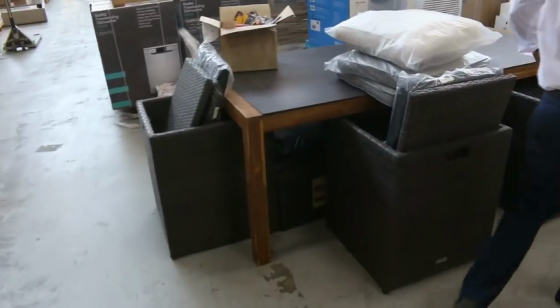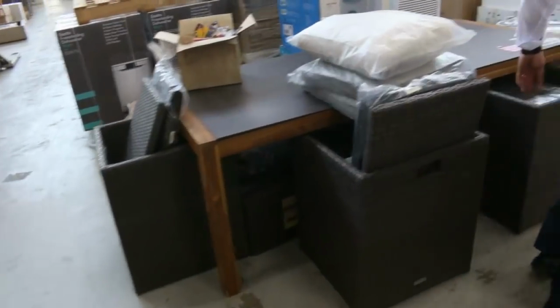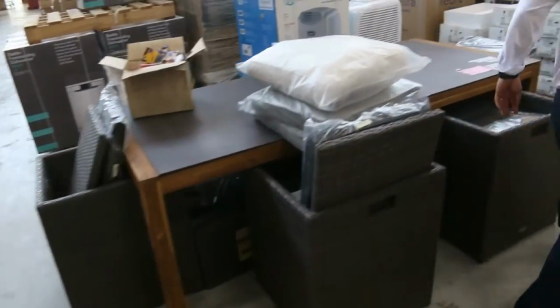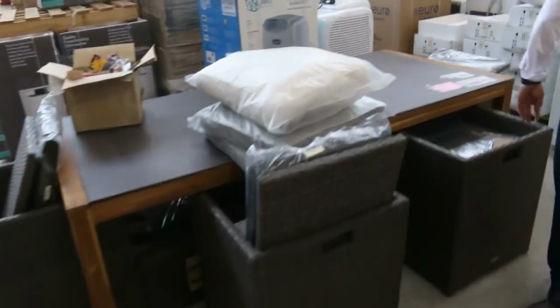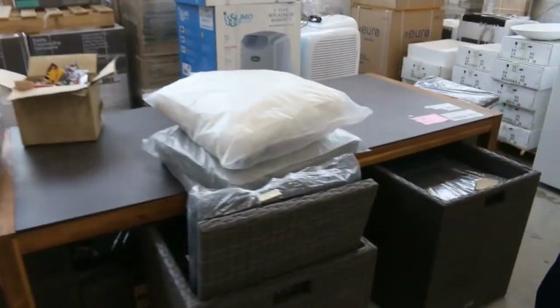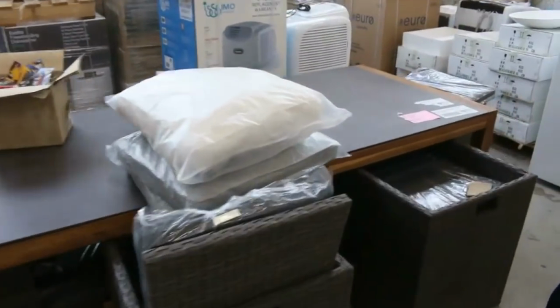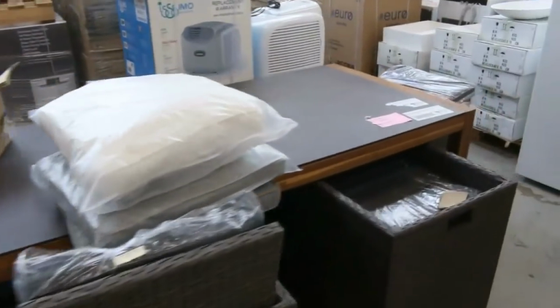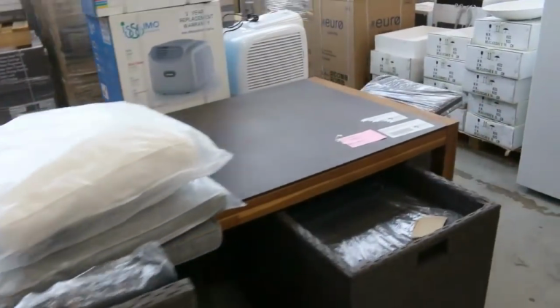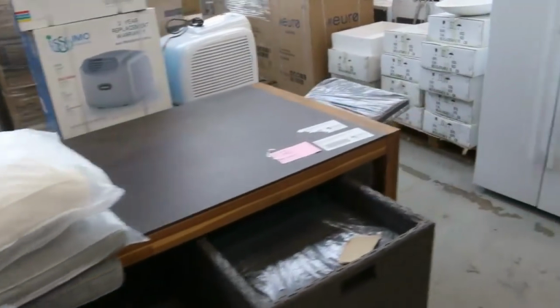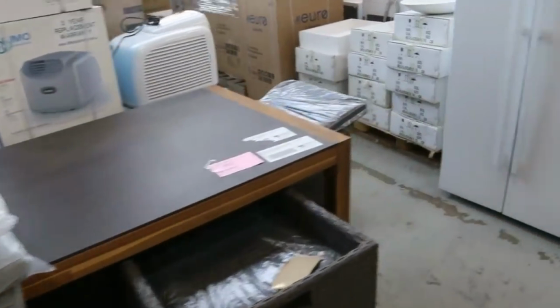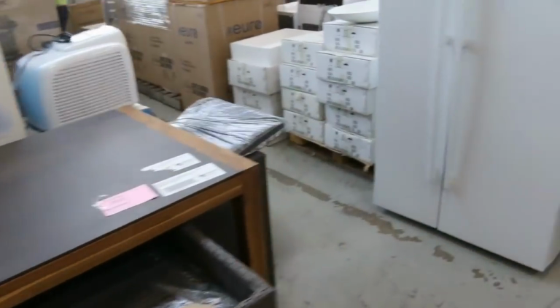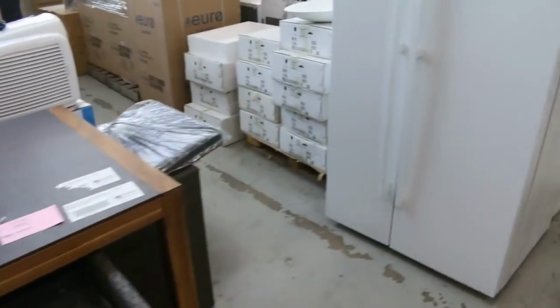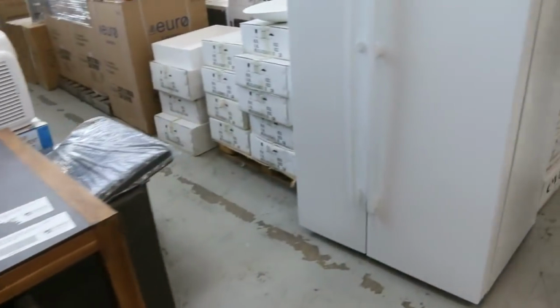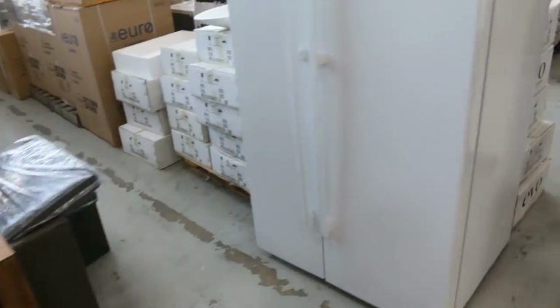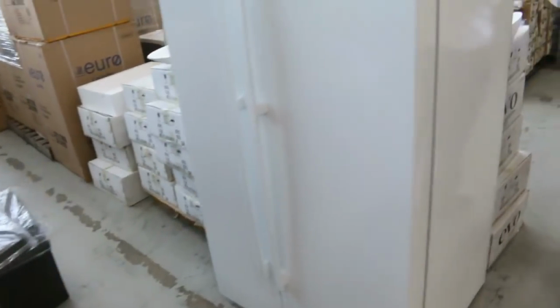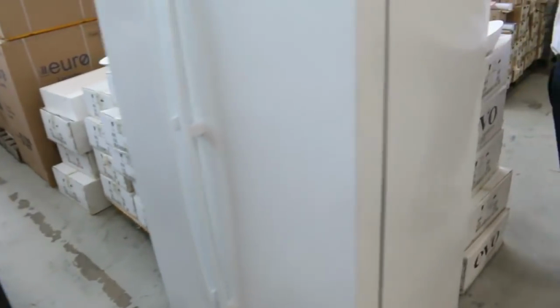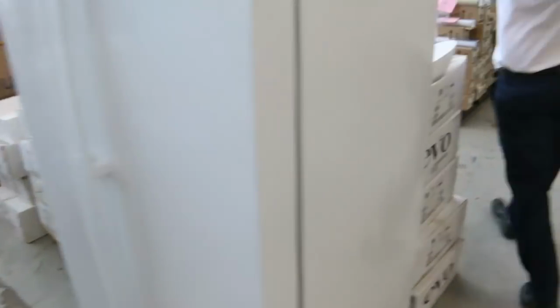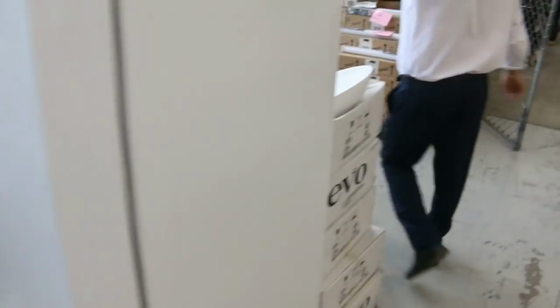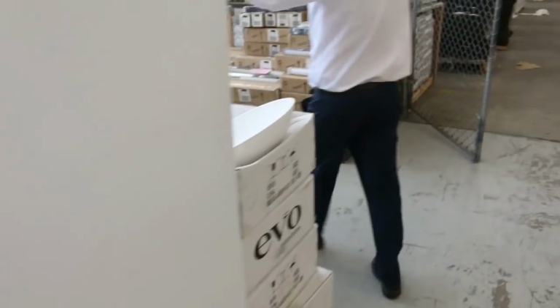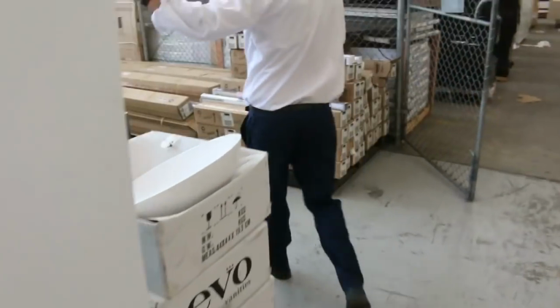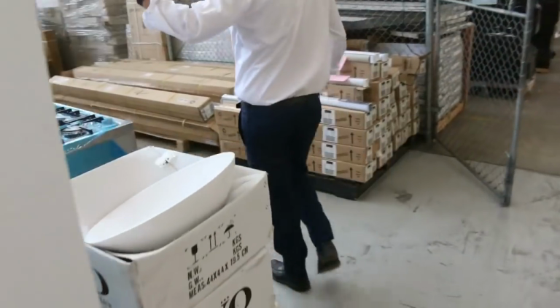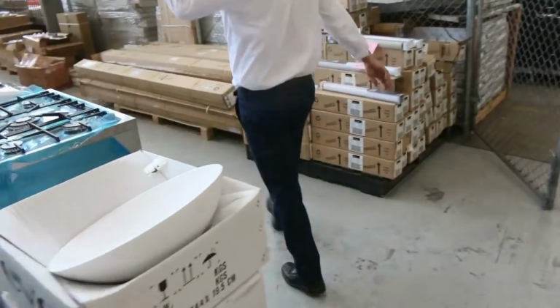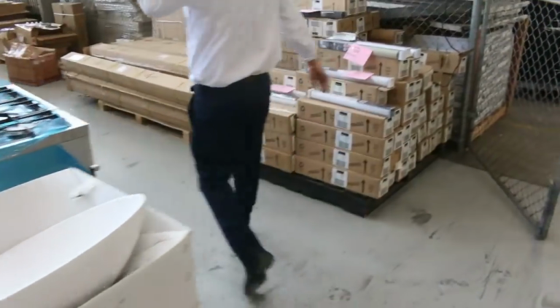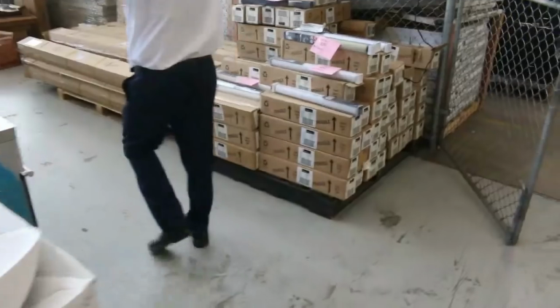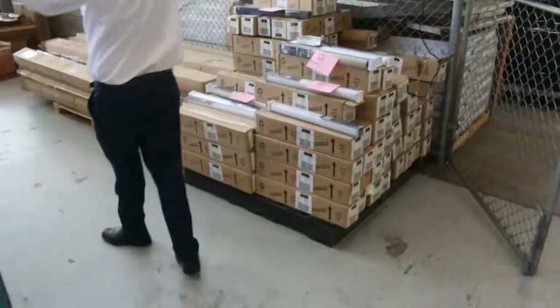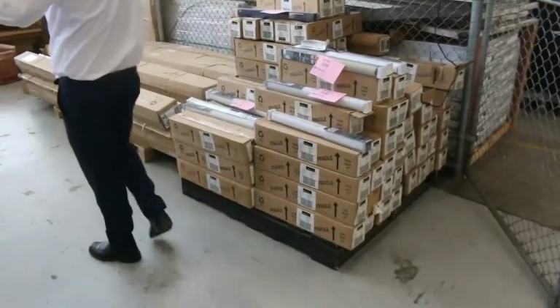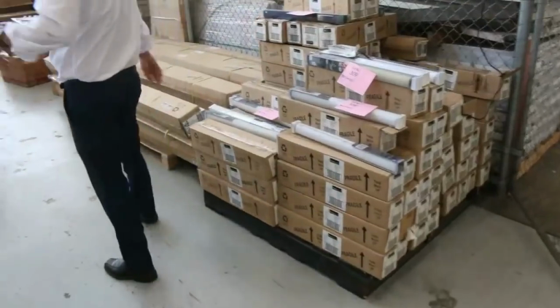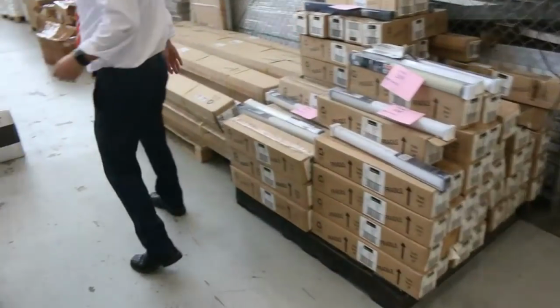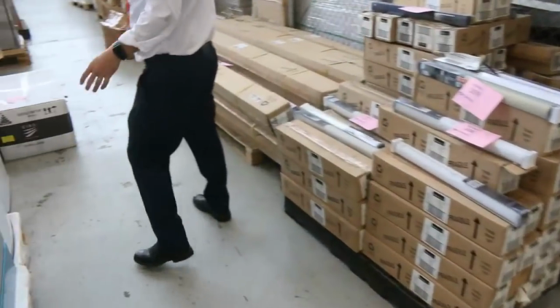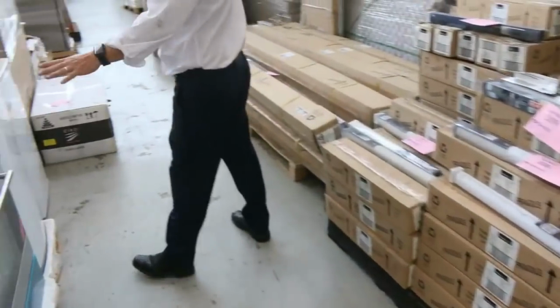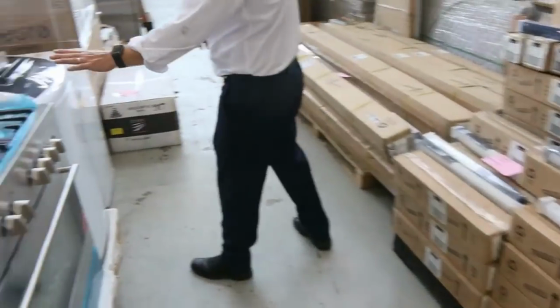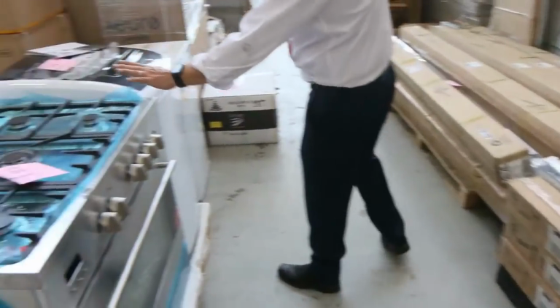Come through here — we can see air conditioners, both portable air conditioners and wall air conditioners.